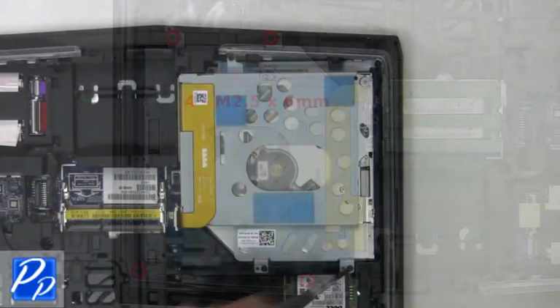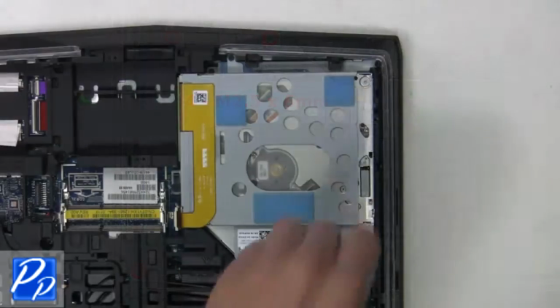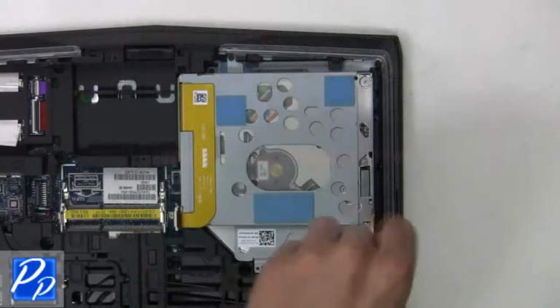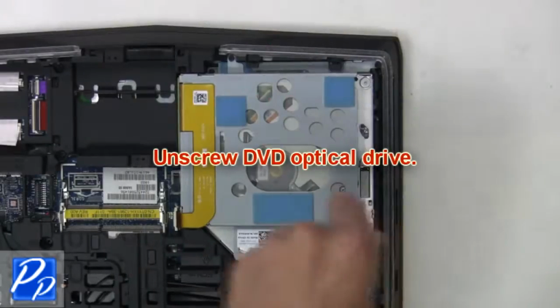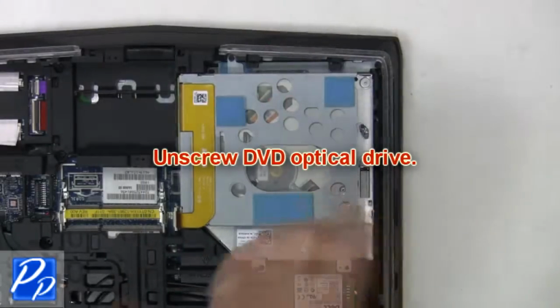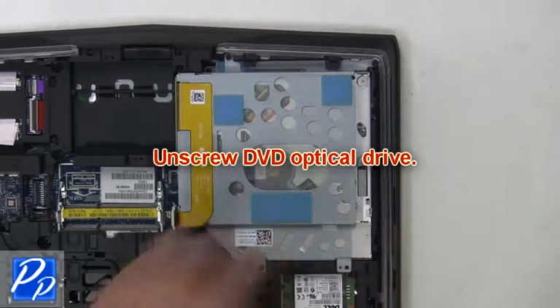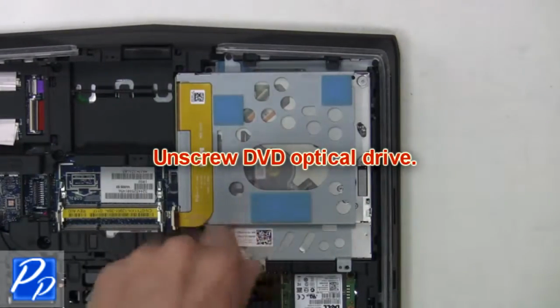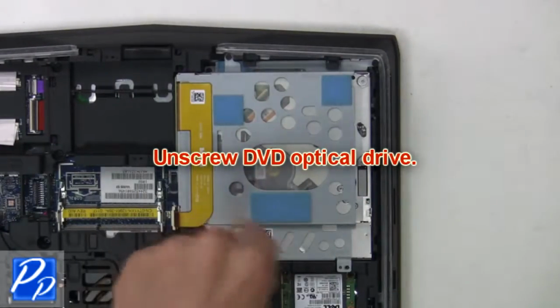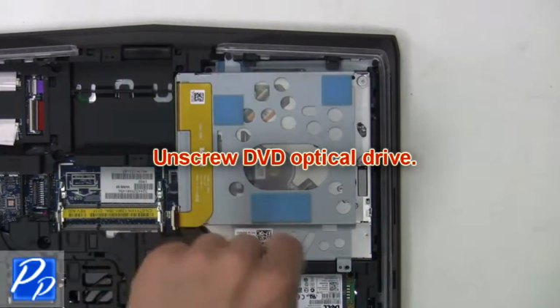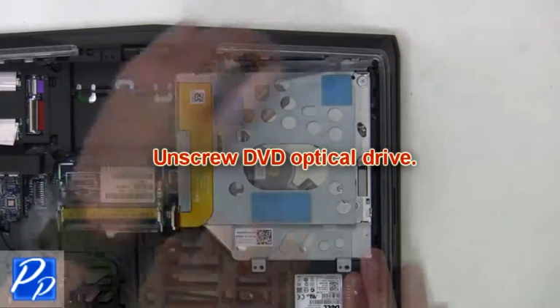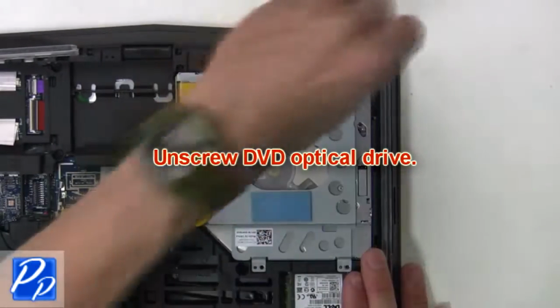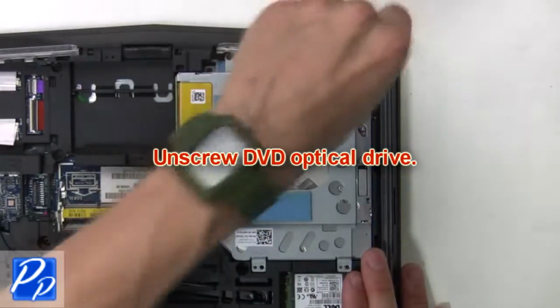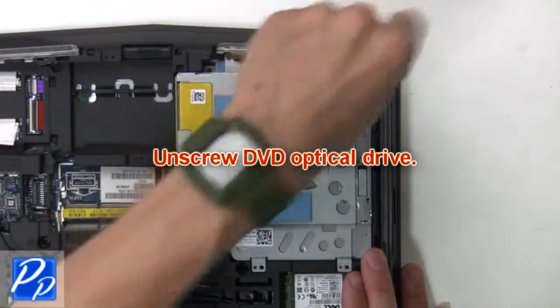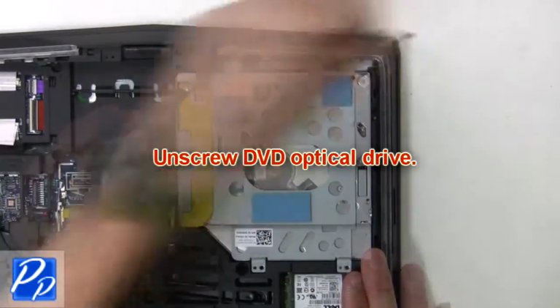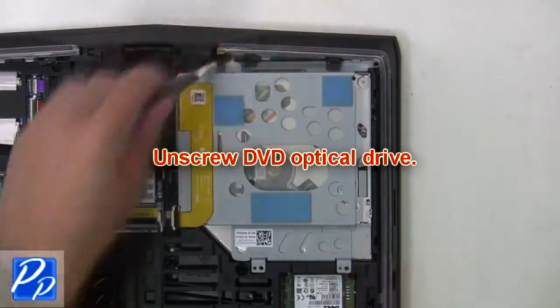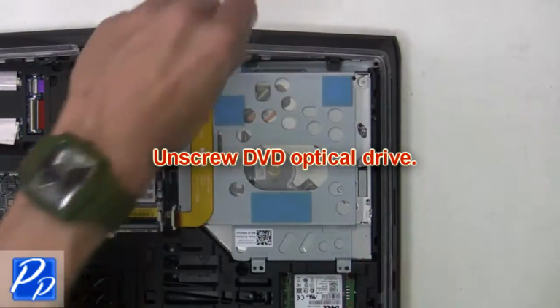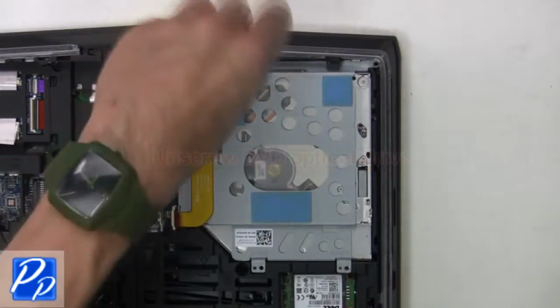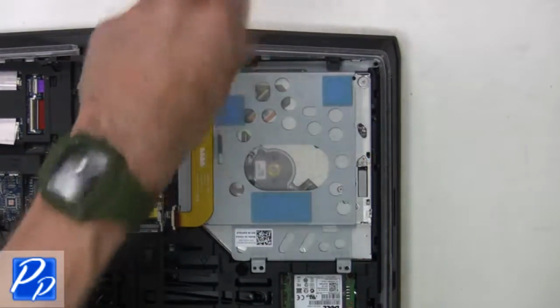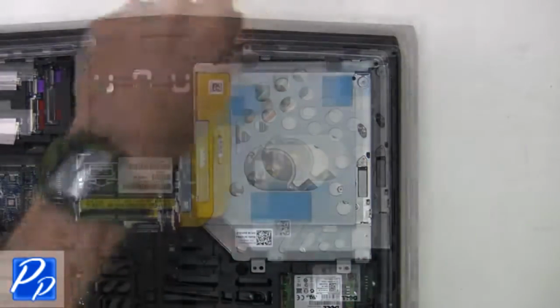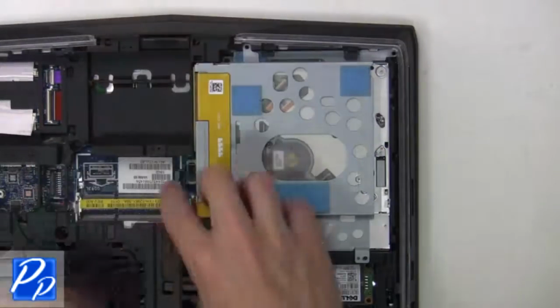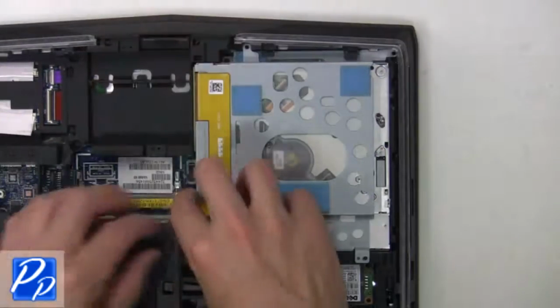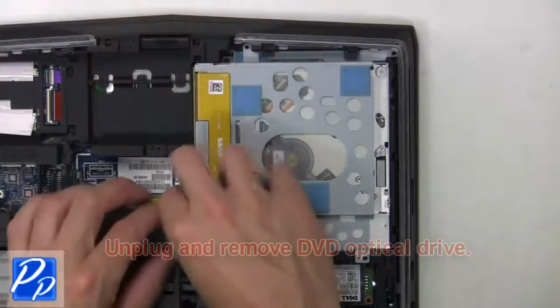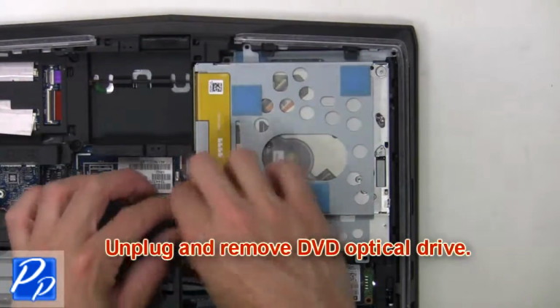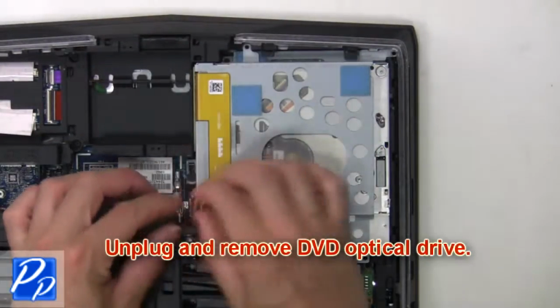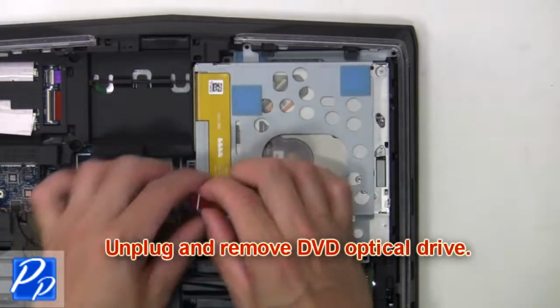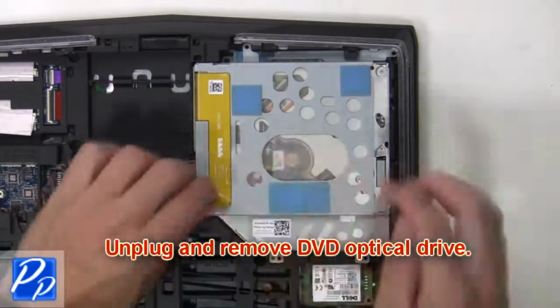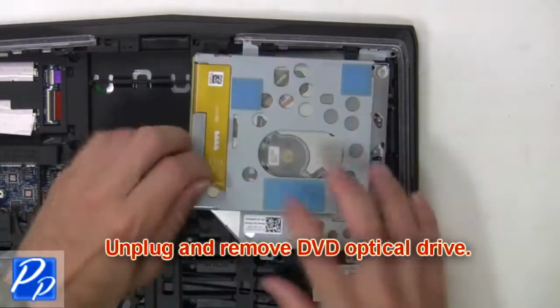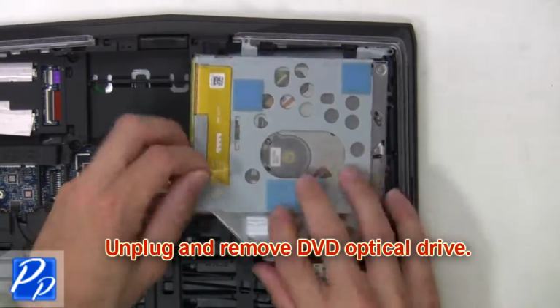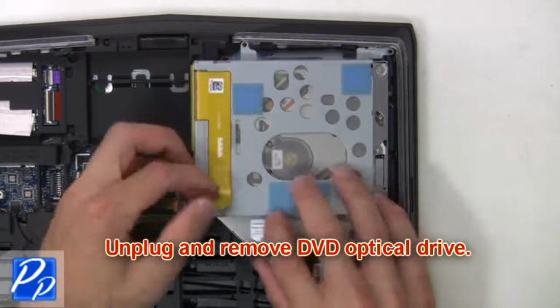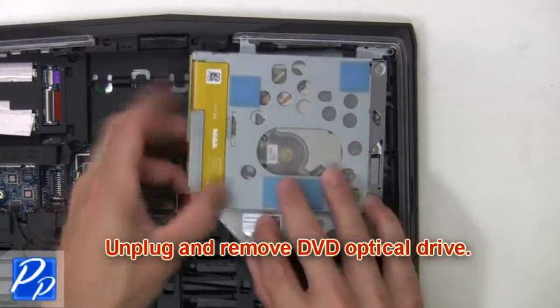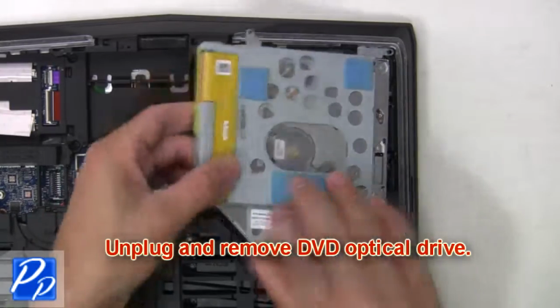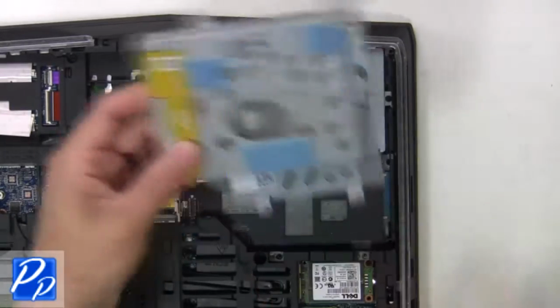Now unscrew the DVD optical drive, then unplug and remove the DVD optical drive.